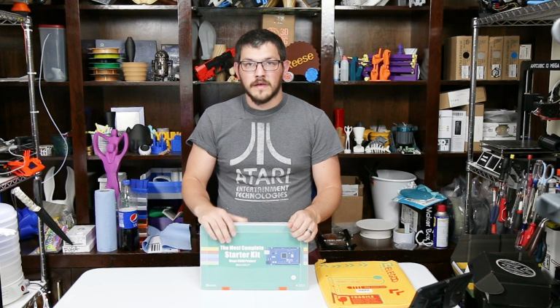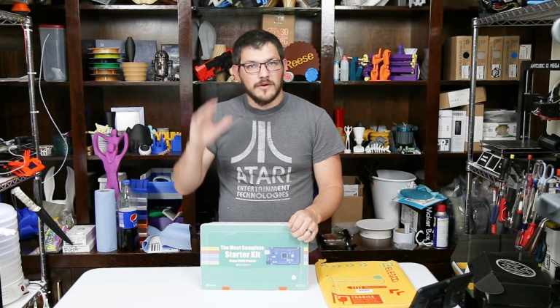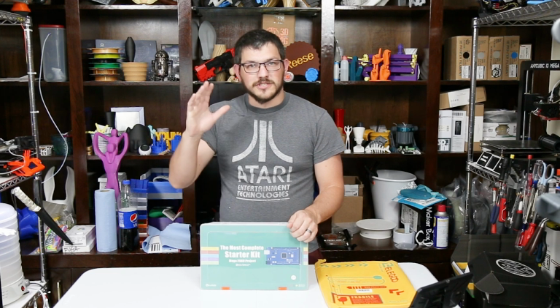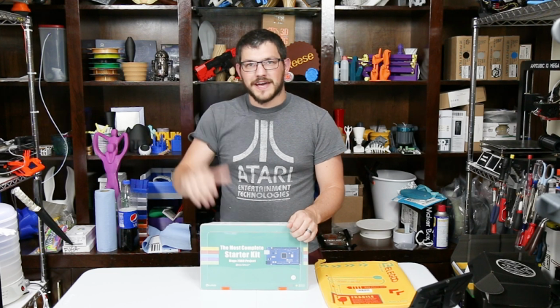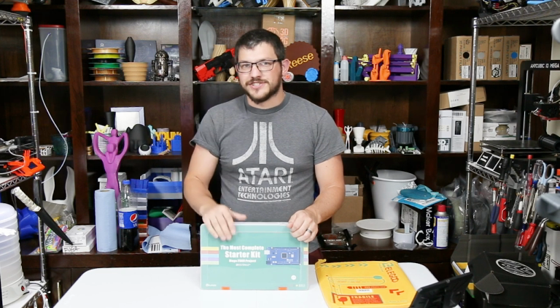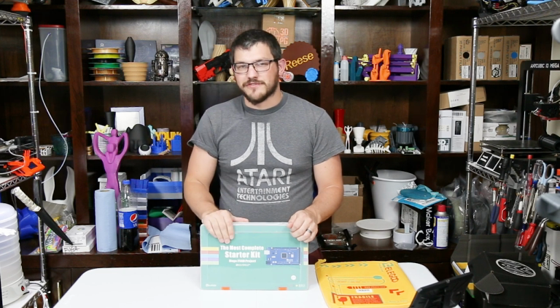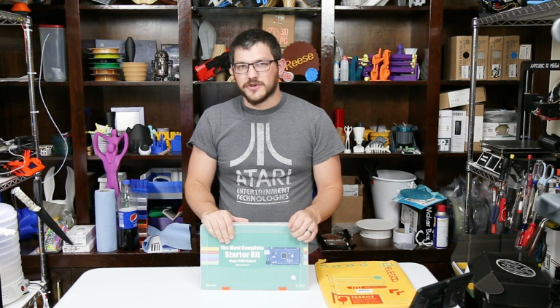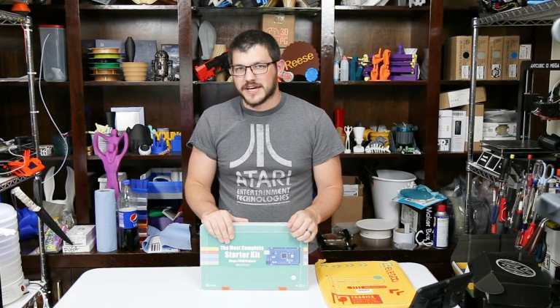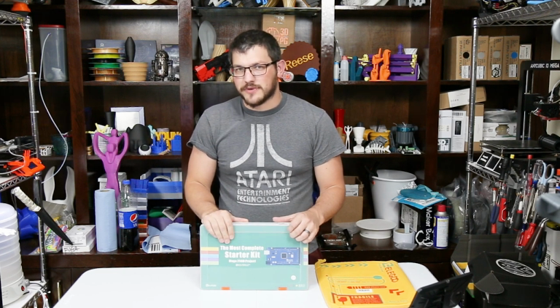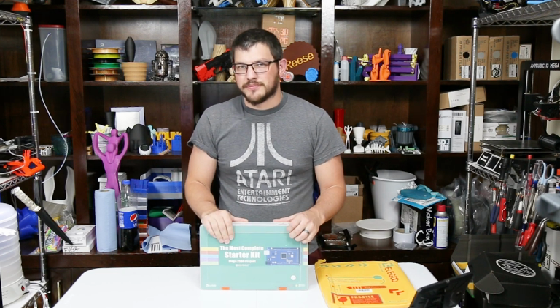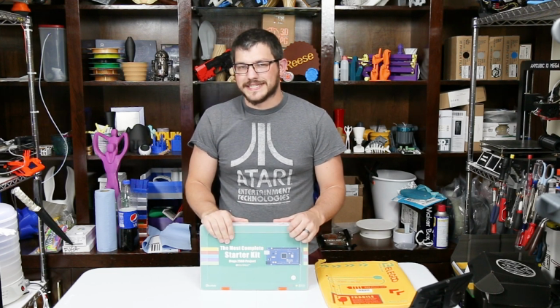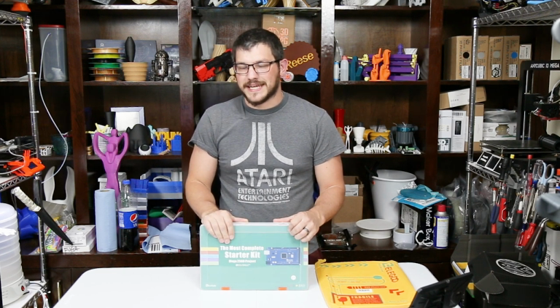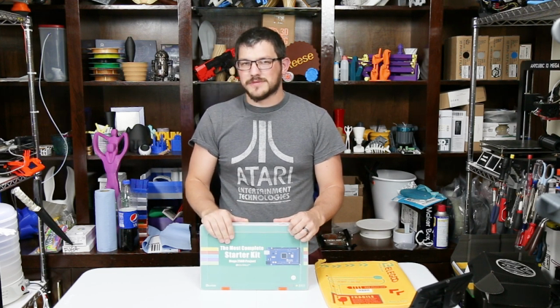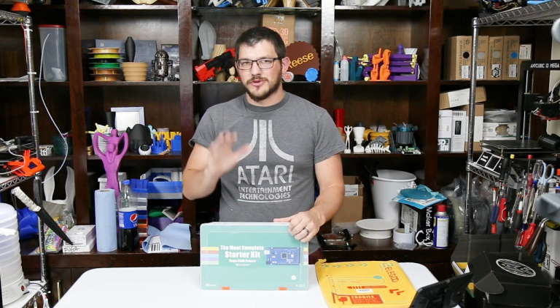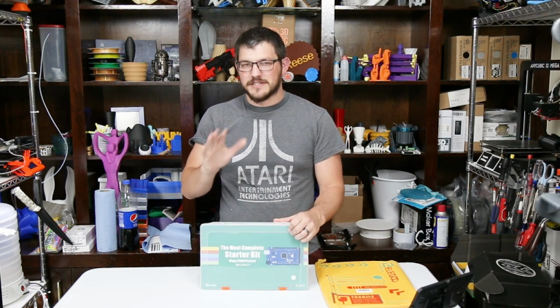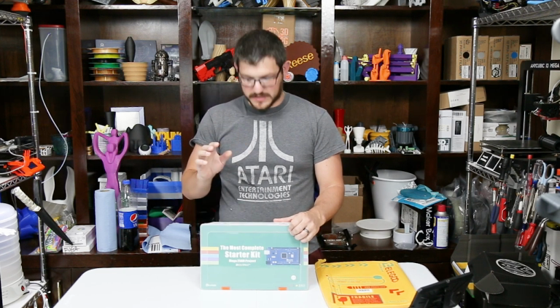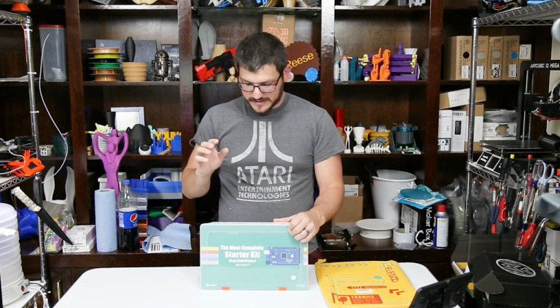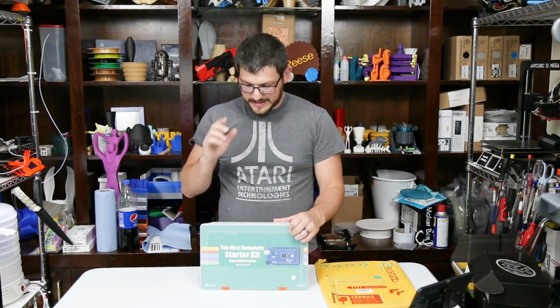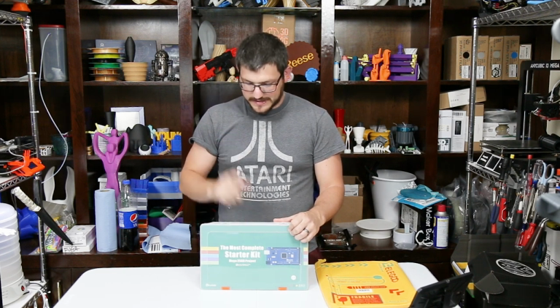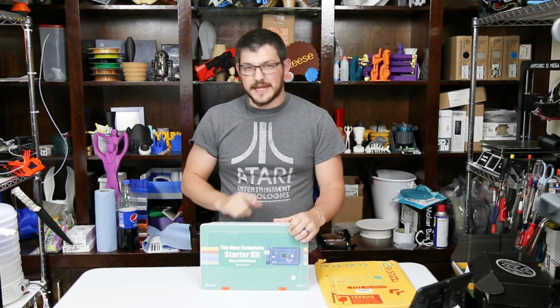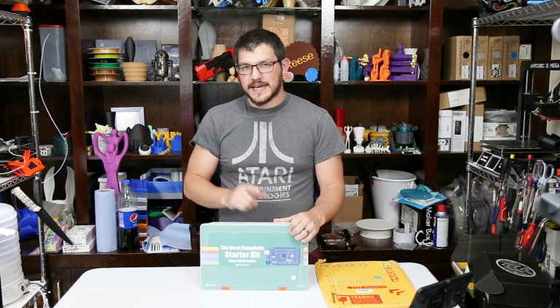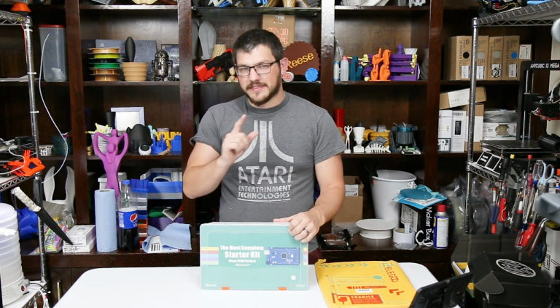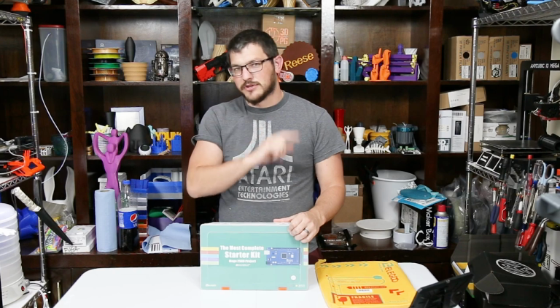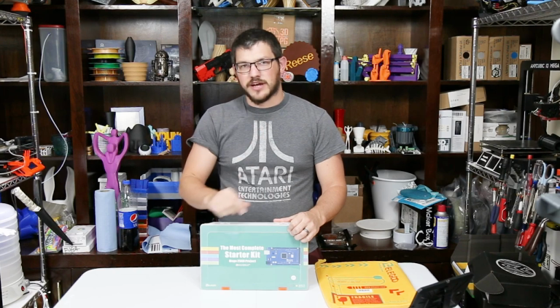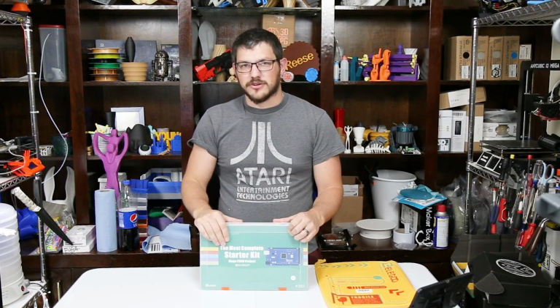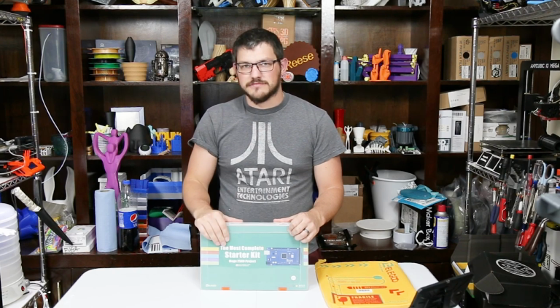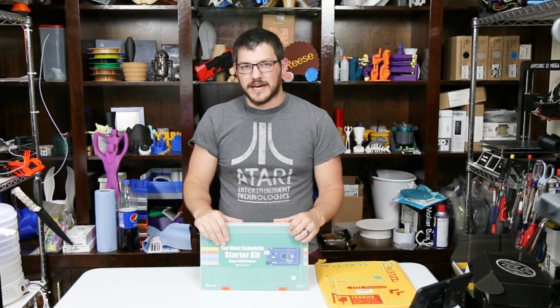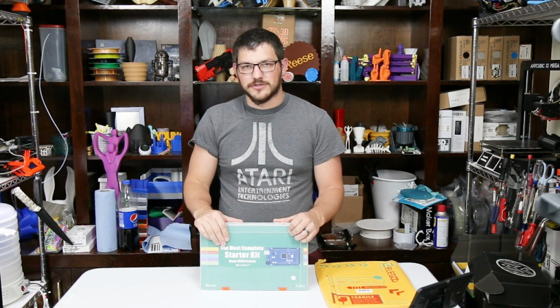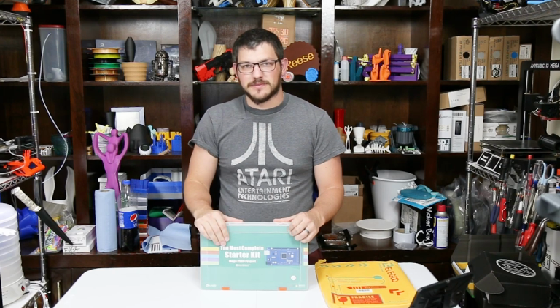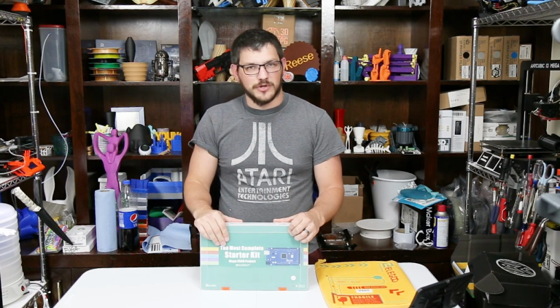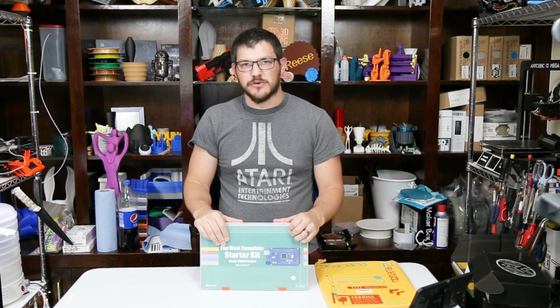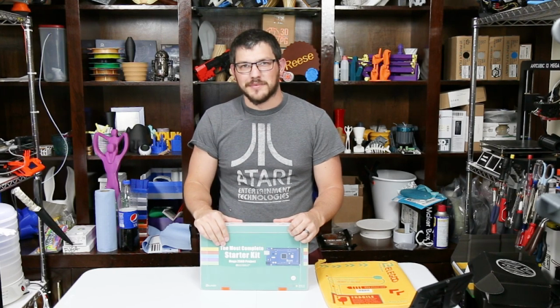What's up guys, Shane here from Fugatech 3D Printing. Today is a little bit different — I'm going to try and learn how to do some Arduino programming.